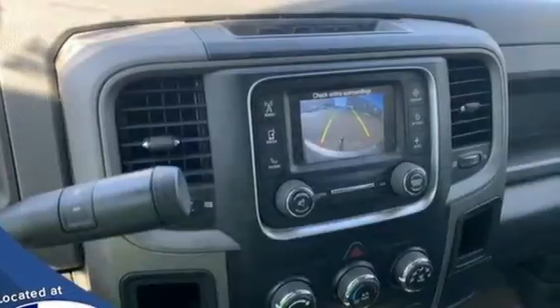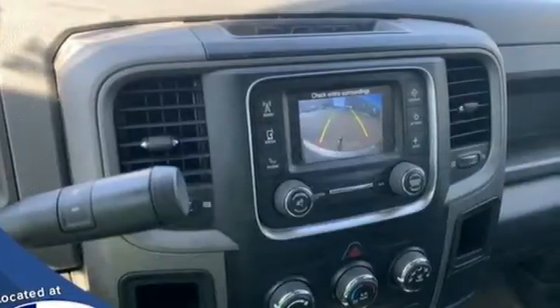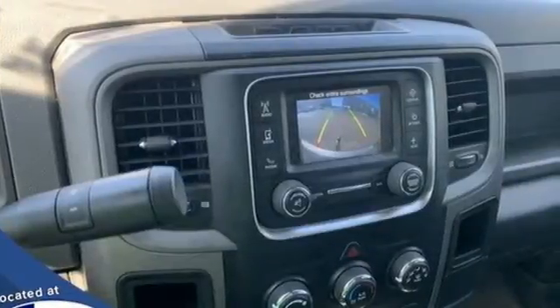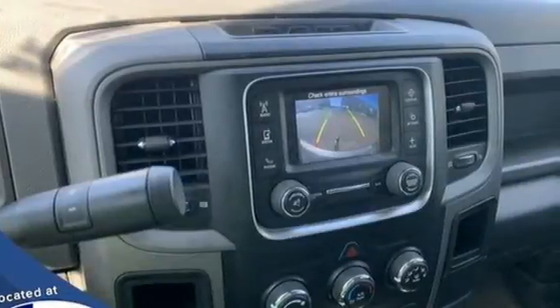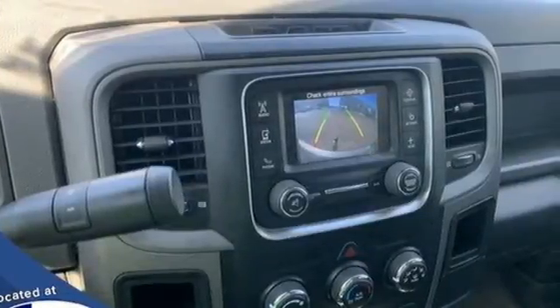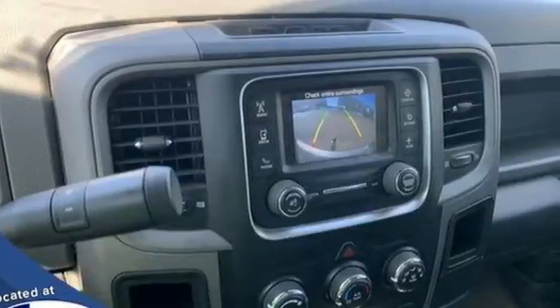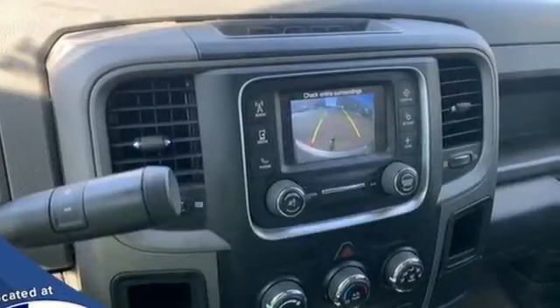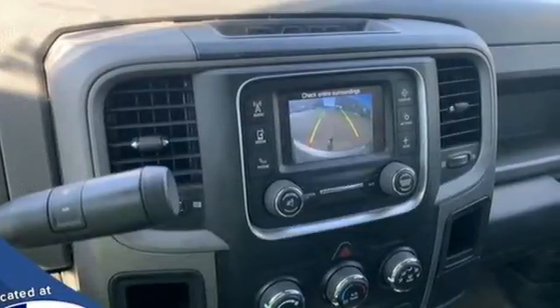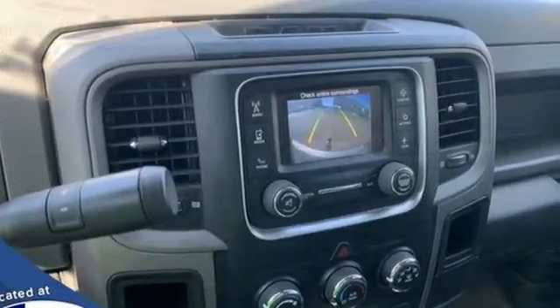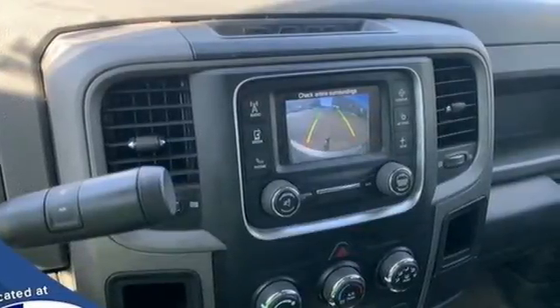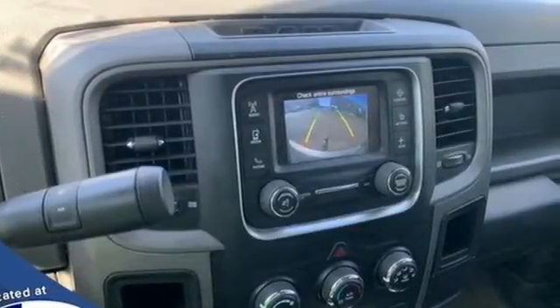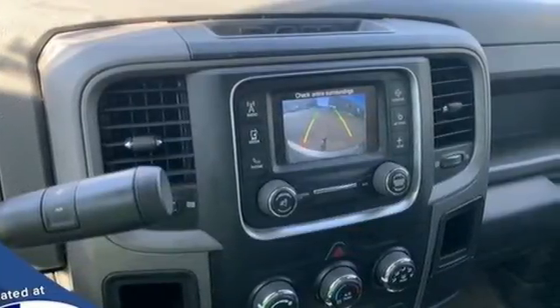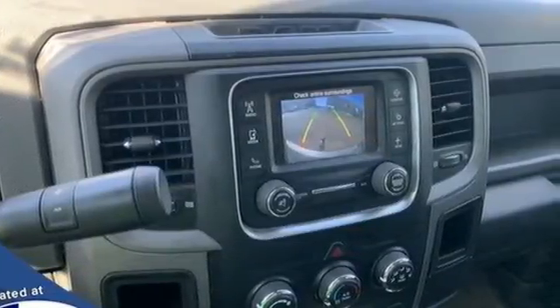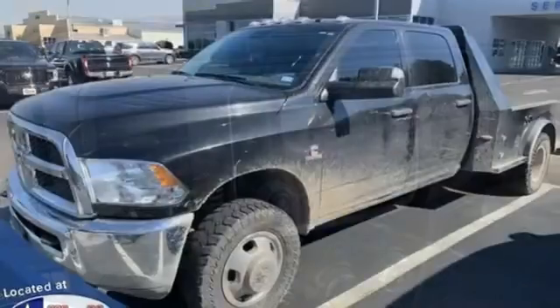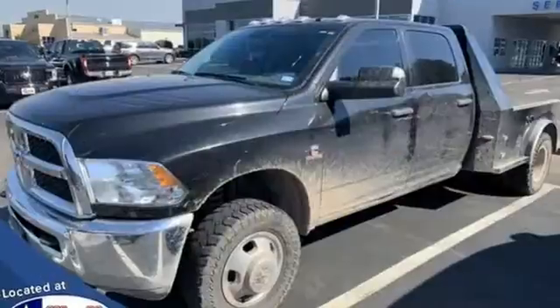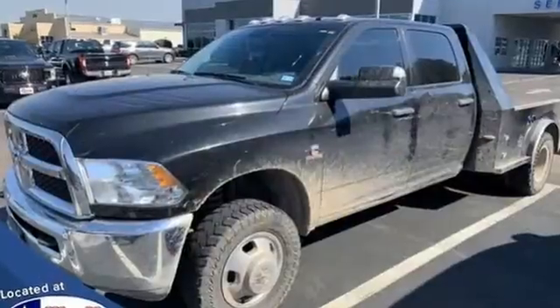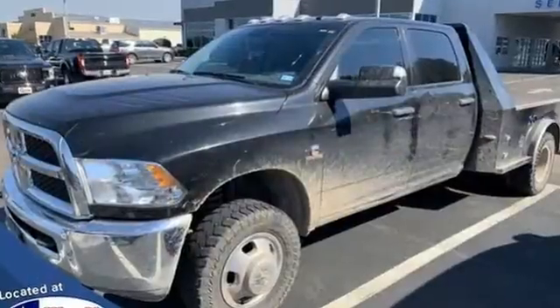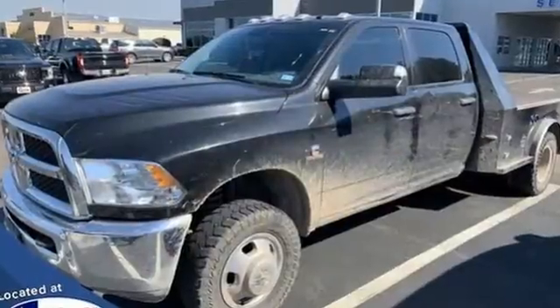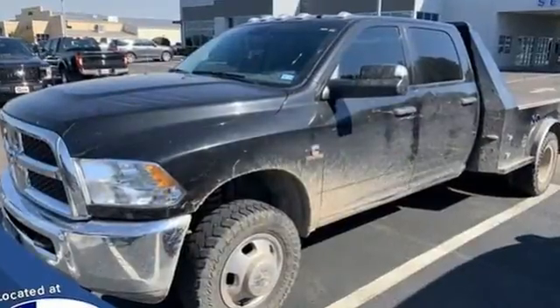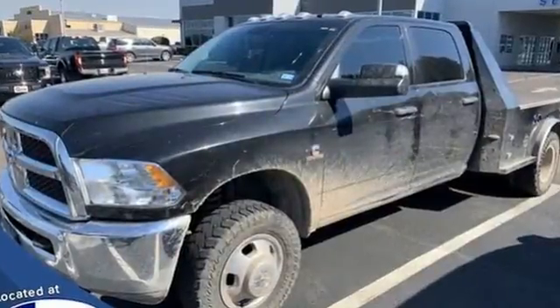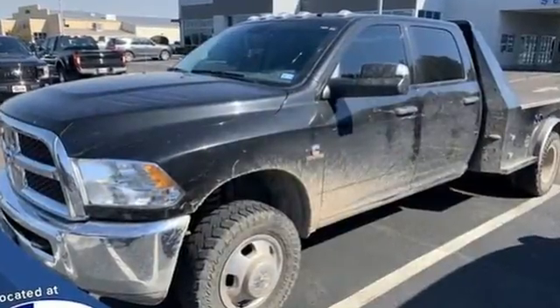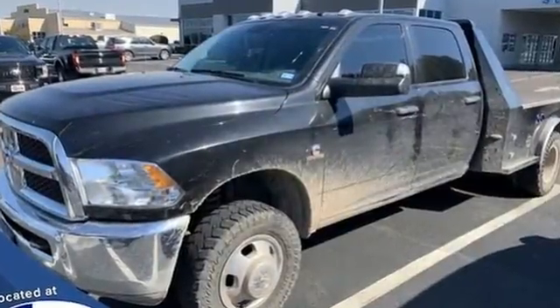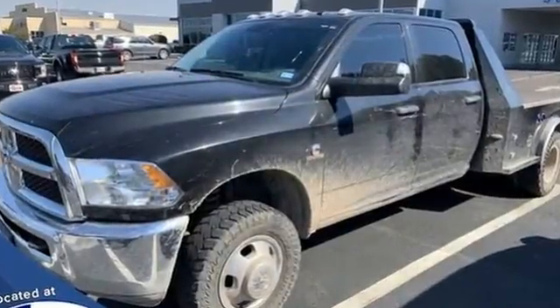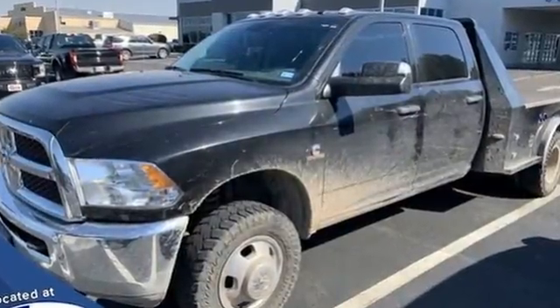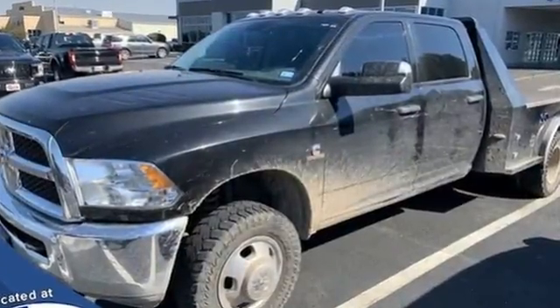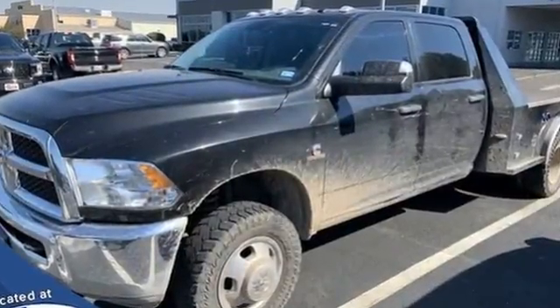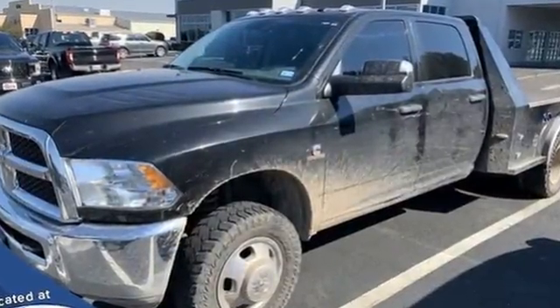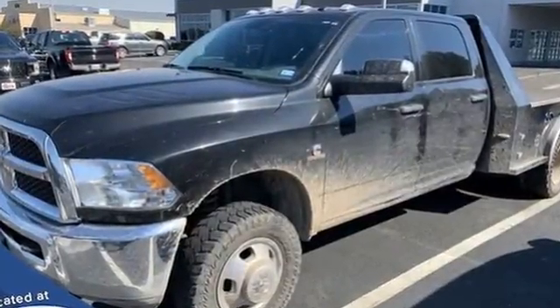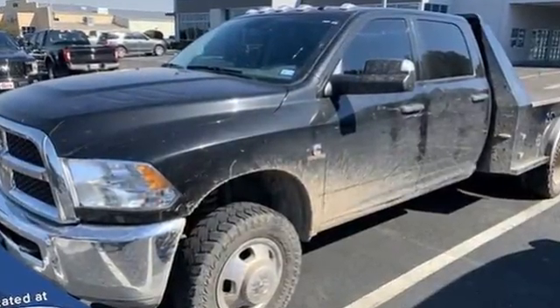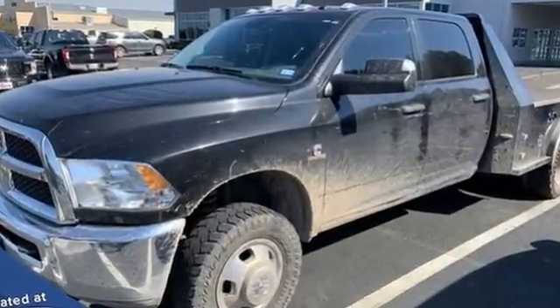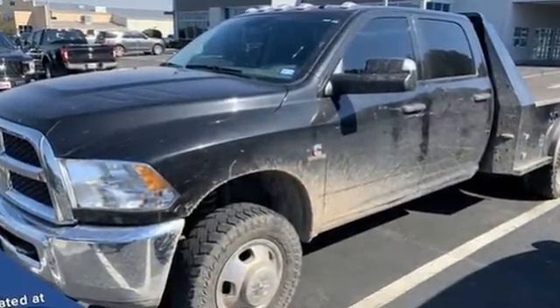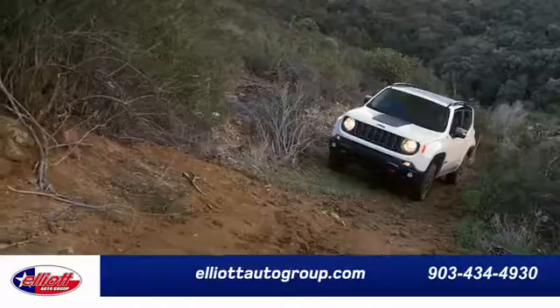When you need to grab light by the horns, you need a Ram. There's even more to see in person. Take it for a test drive today.